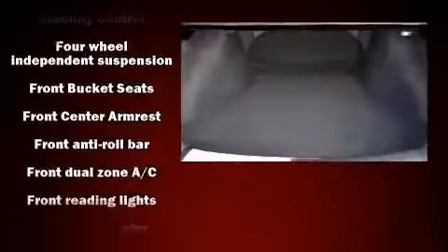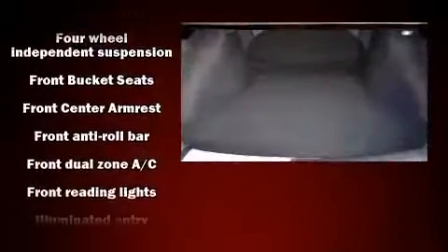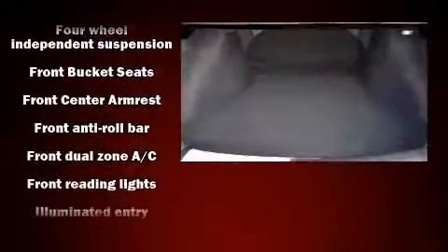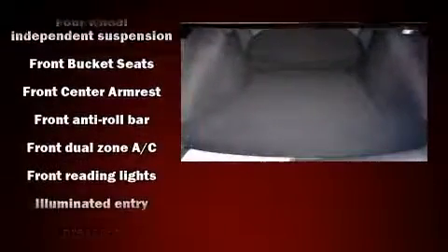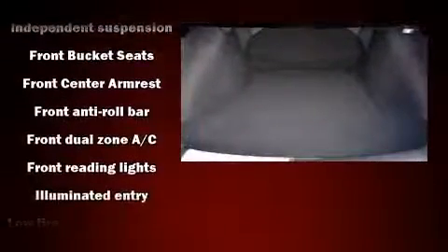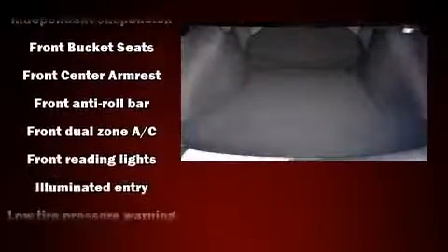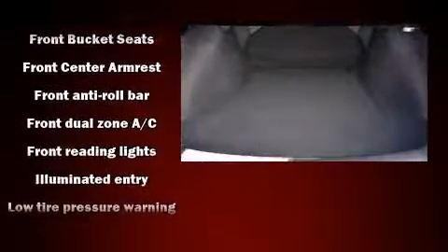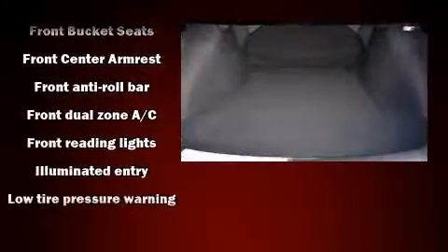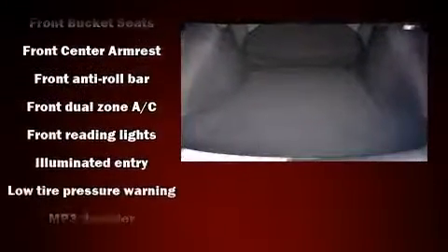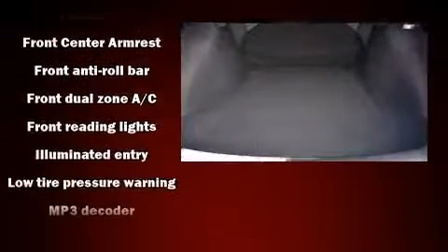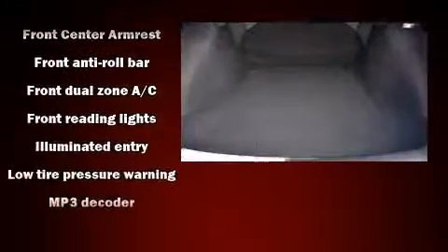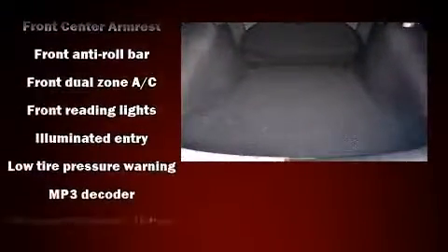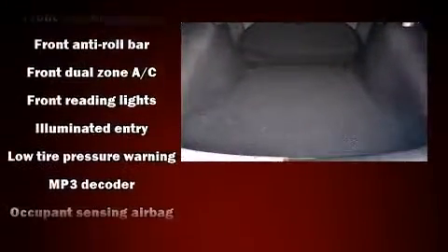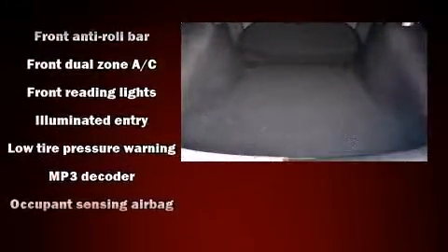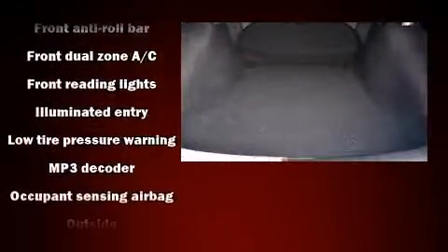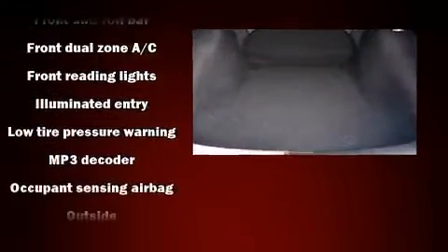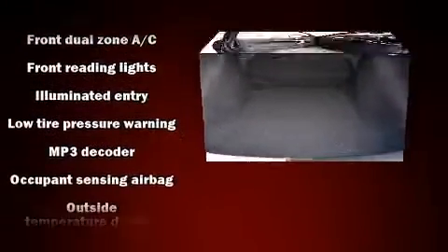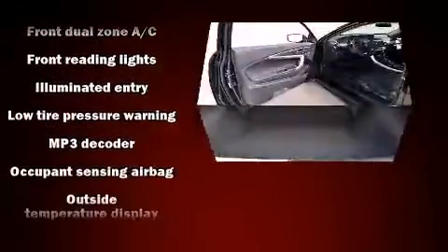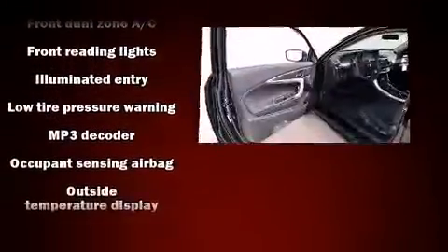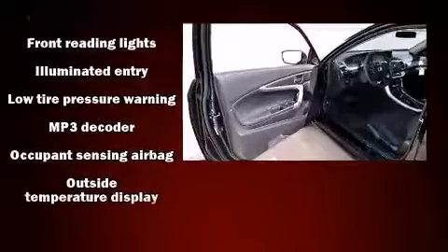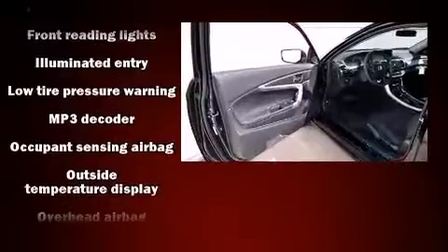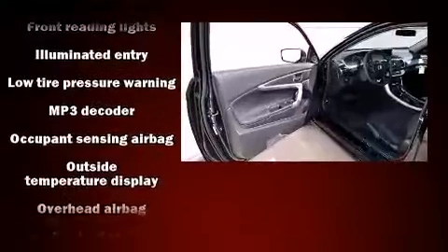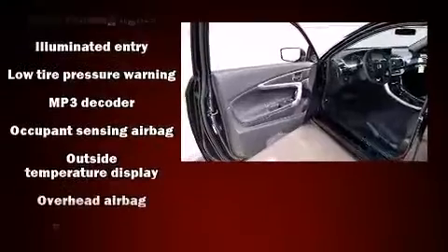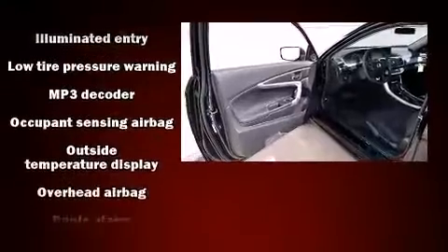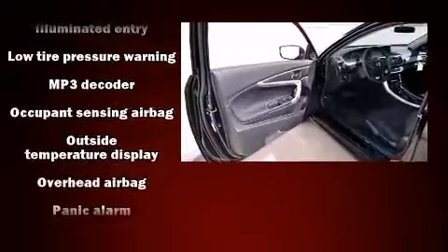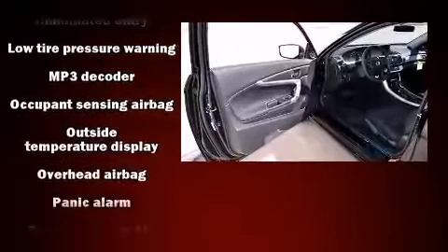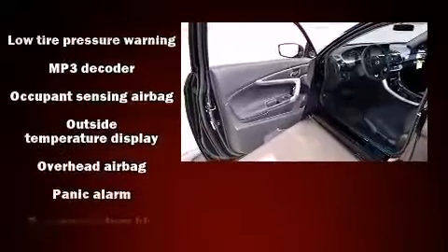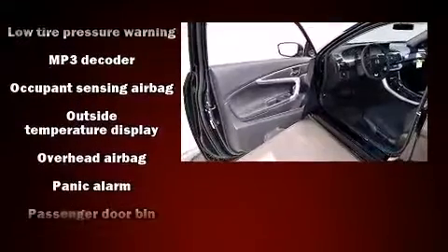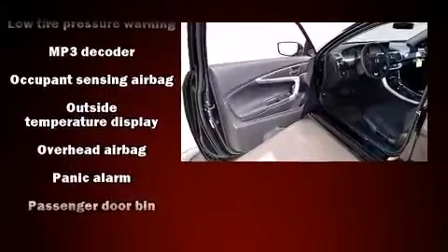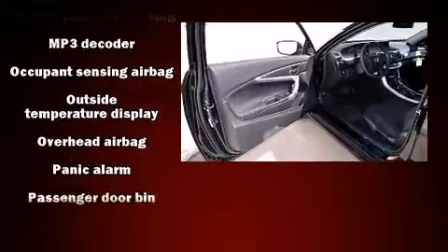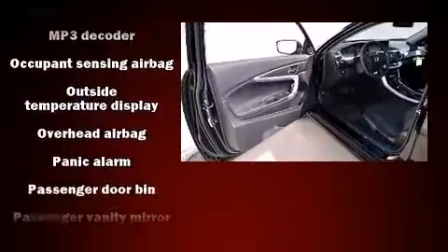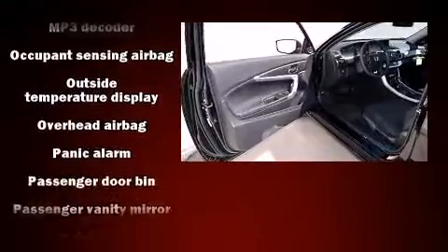Premium sound is driven by six speakers, providing you and your passengers a sensational audio experience.